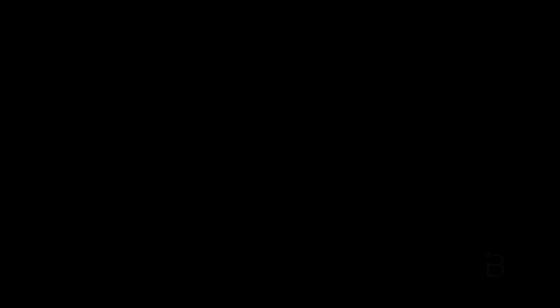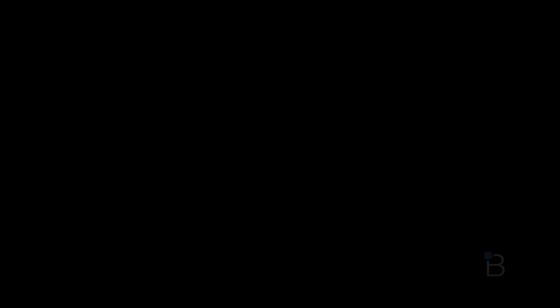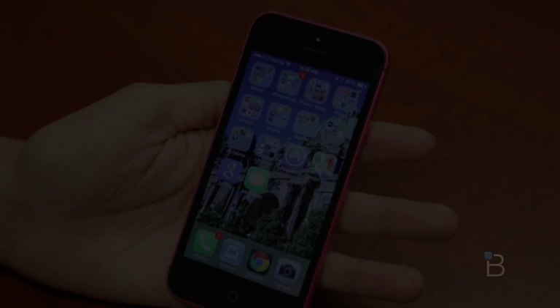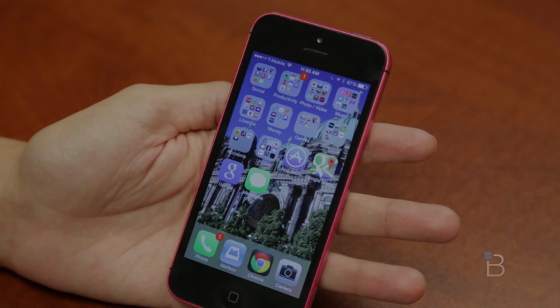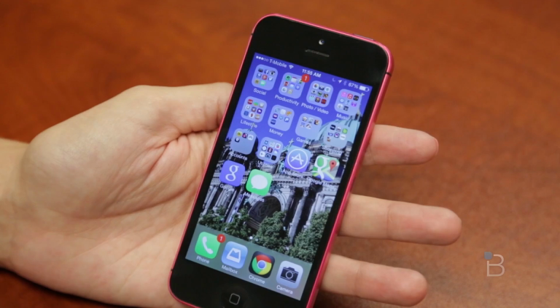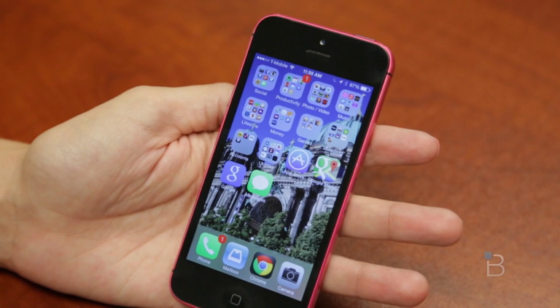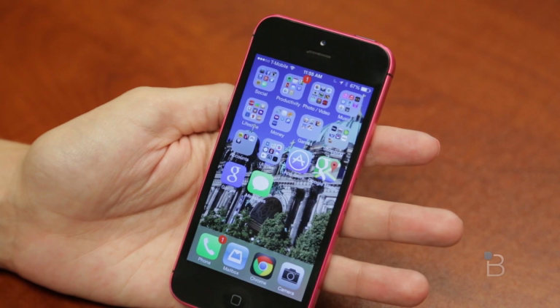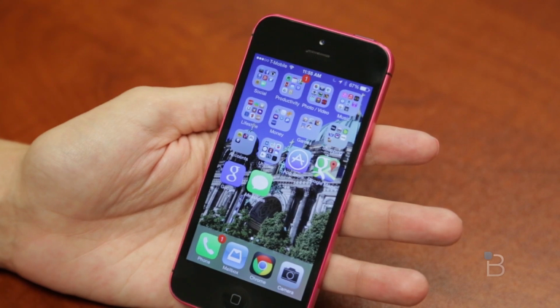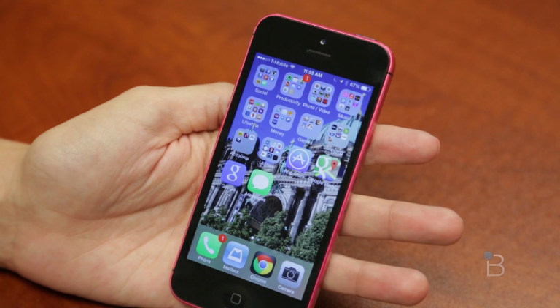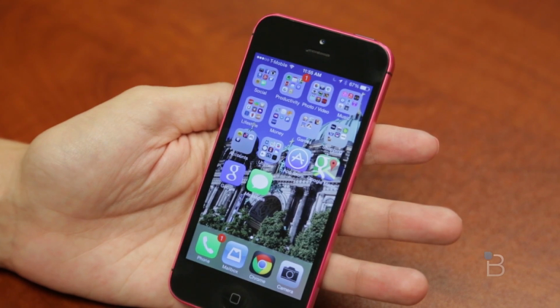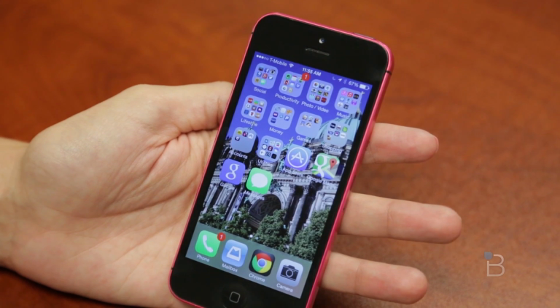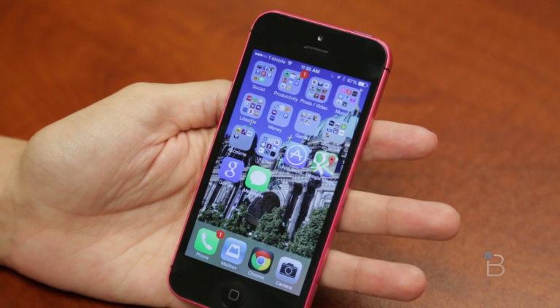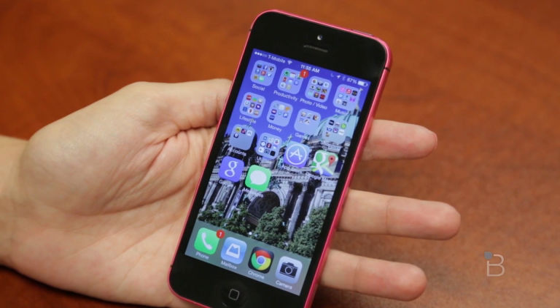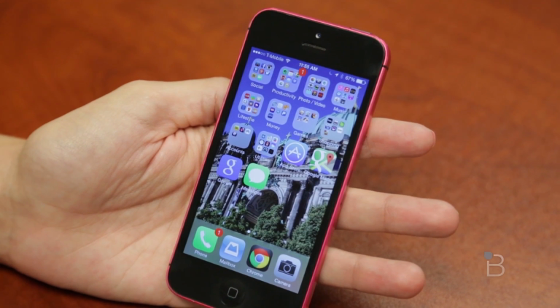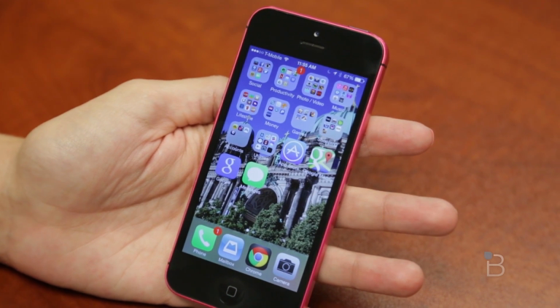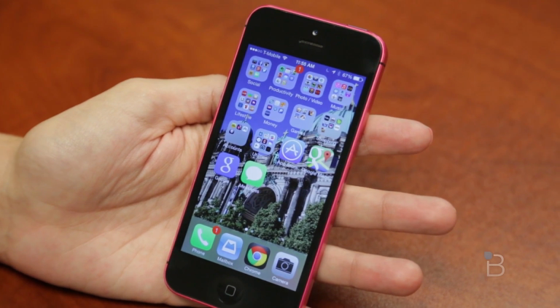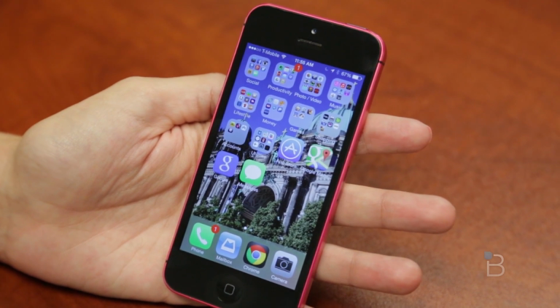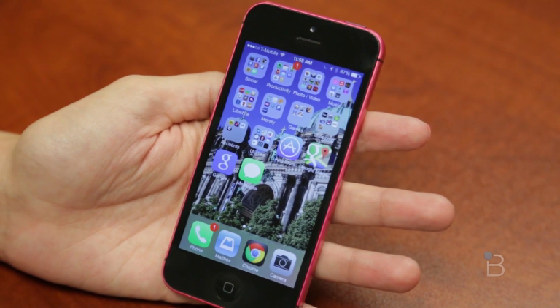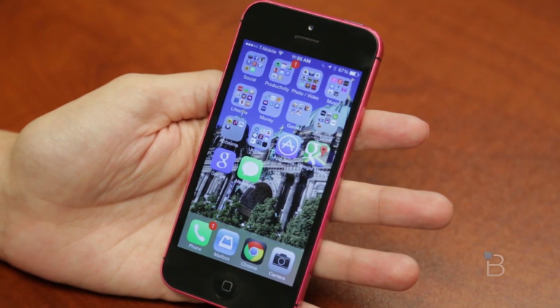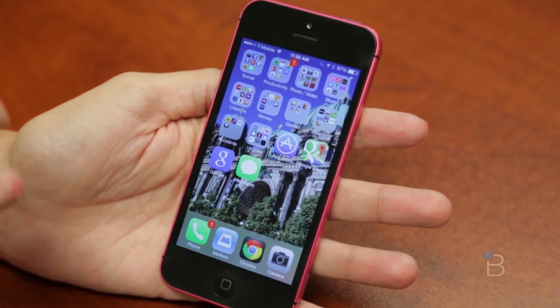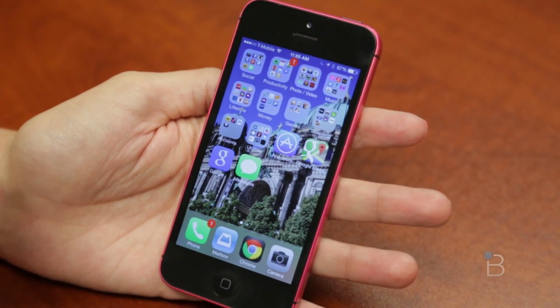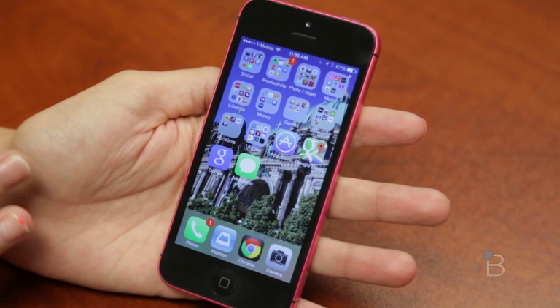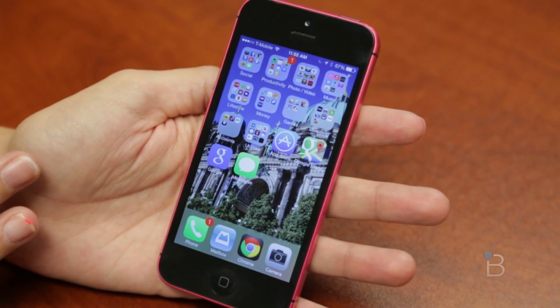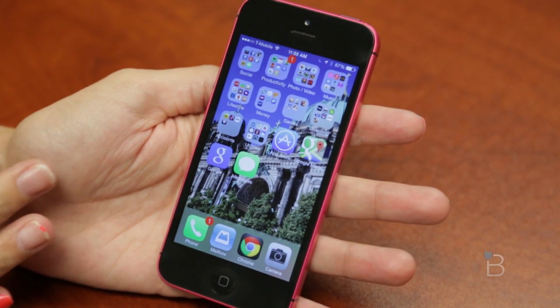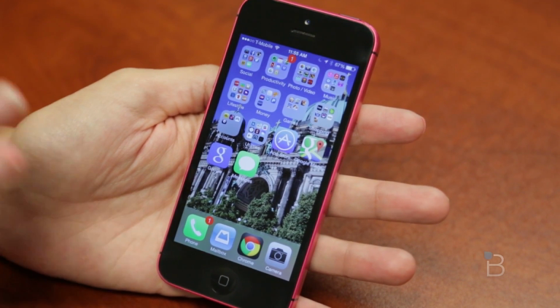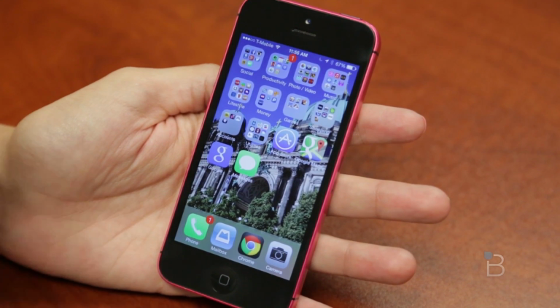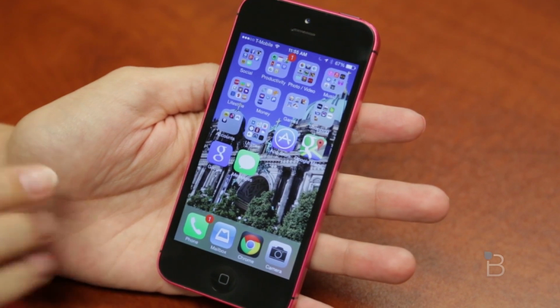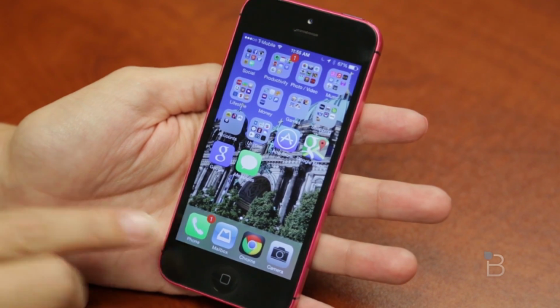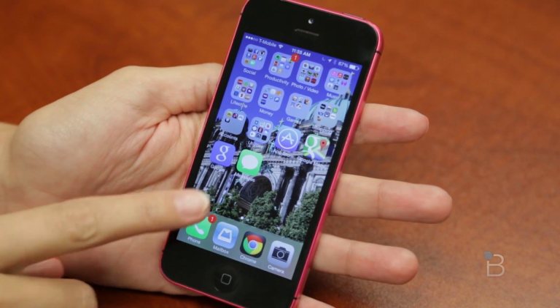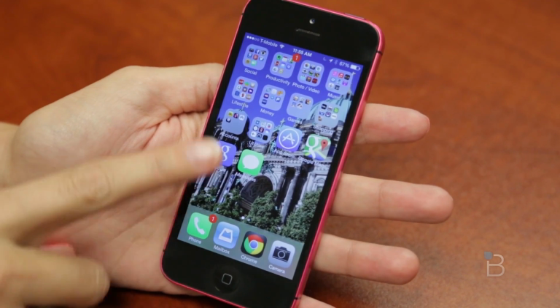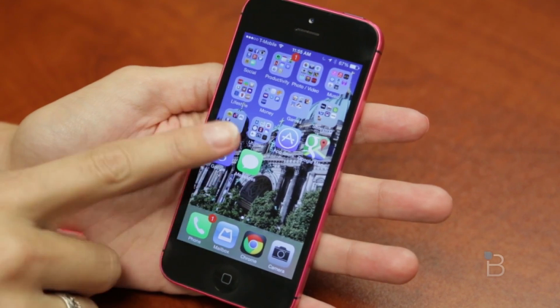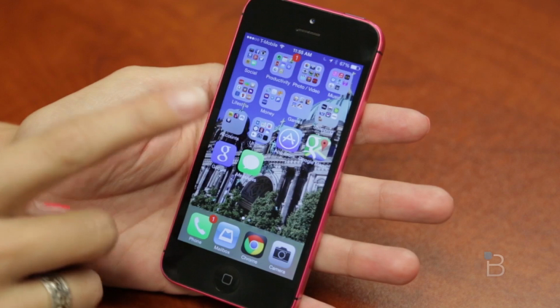Hey guys, Astro Techno Buffalo here, checking out iOS 7, the Gold Master Seed.